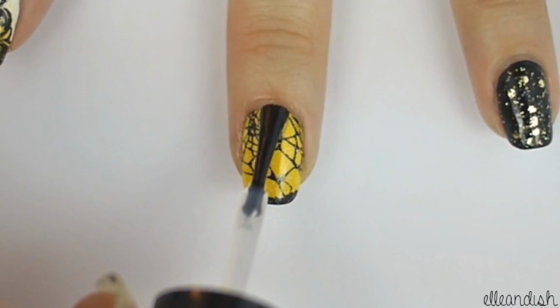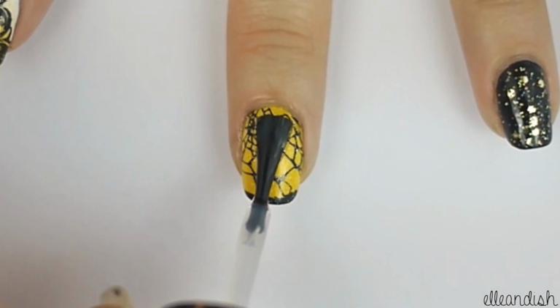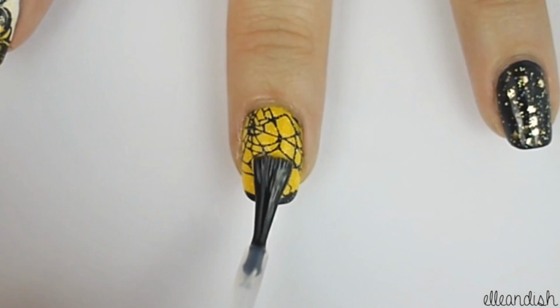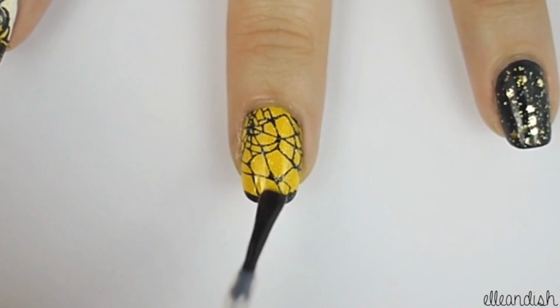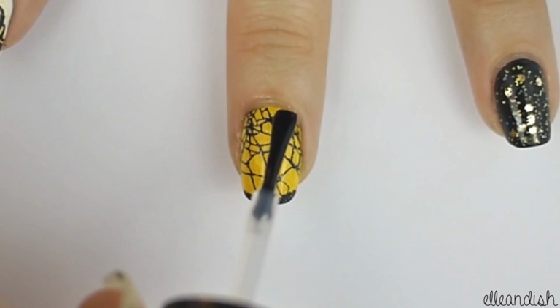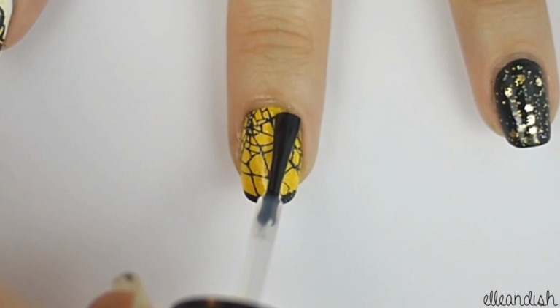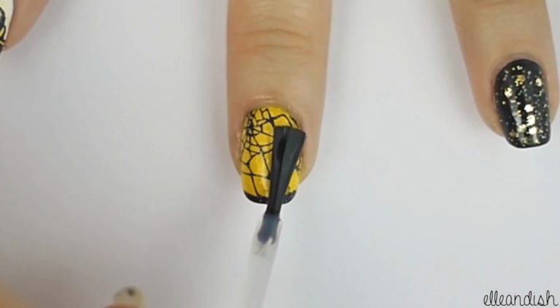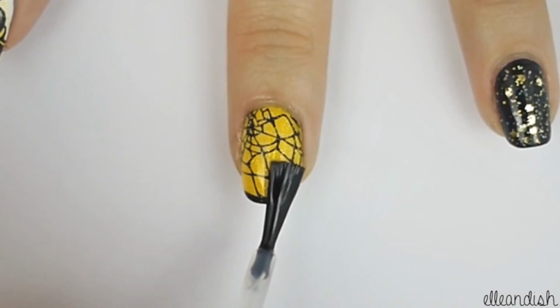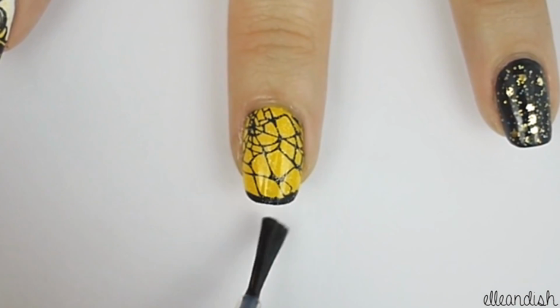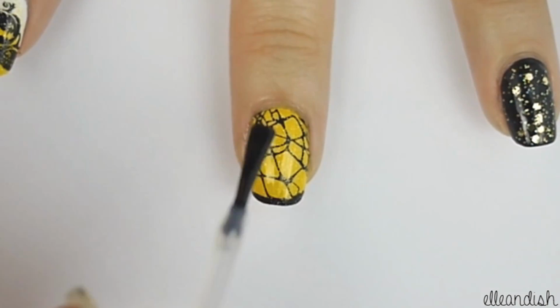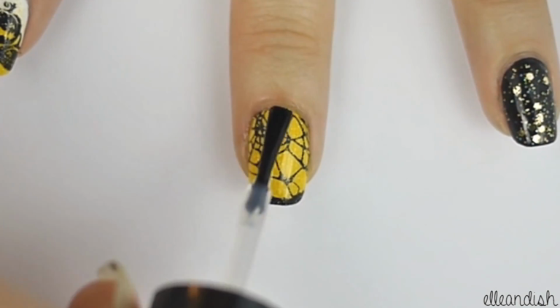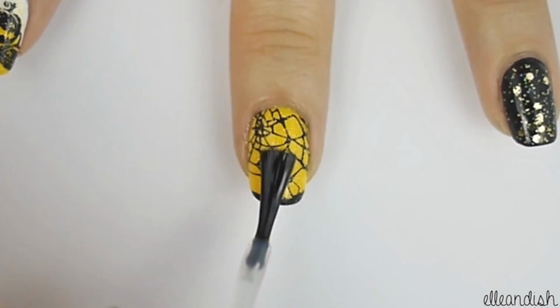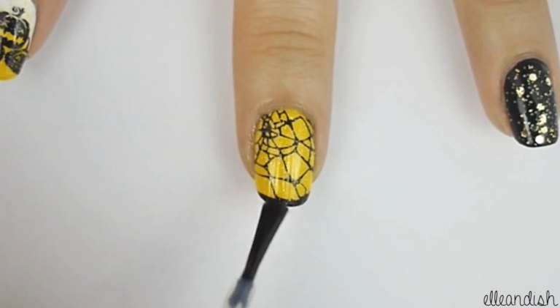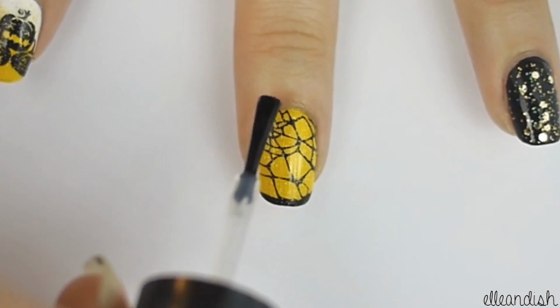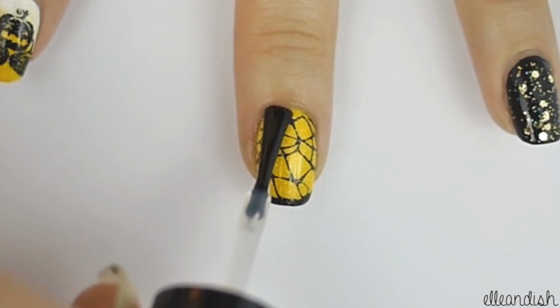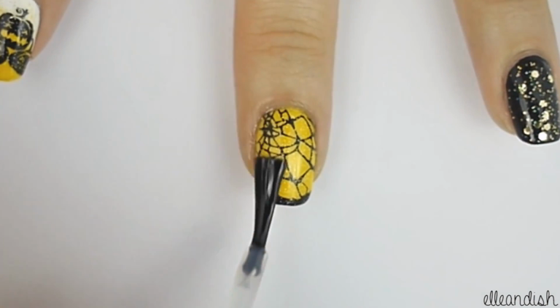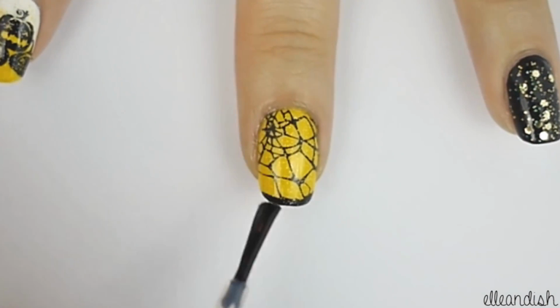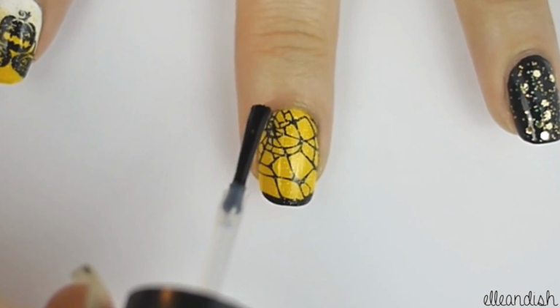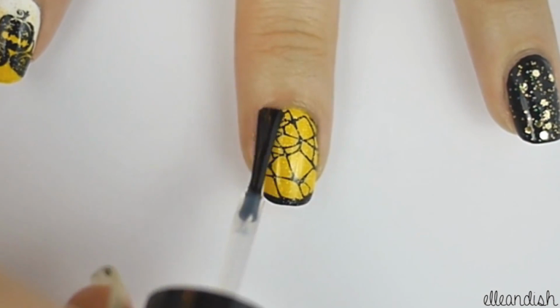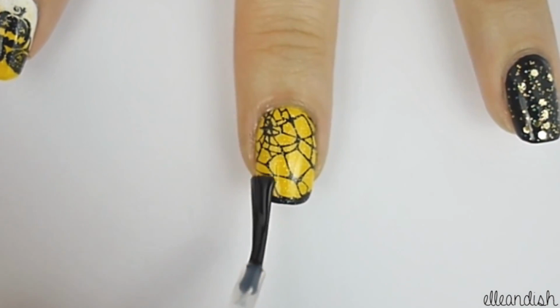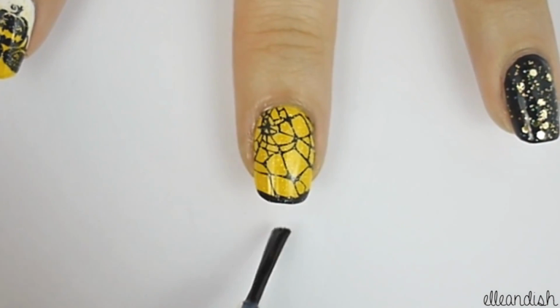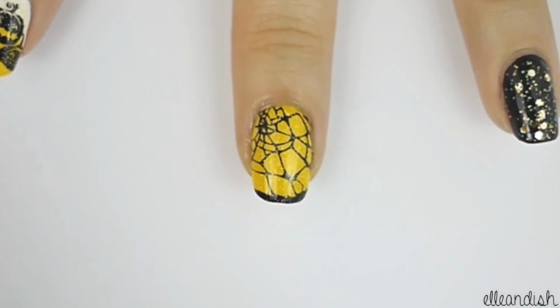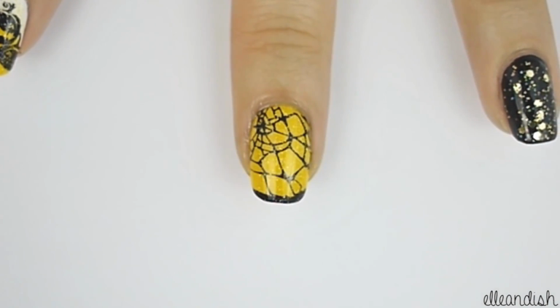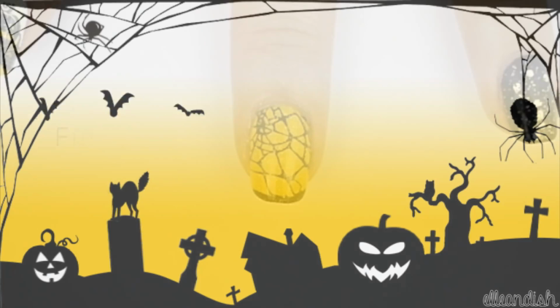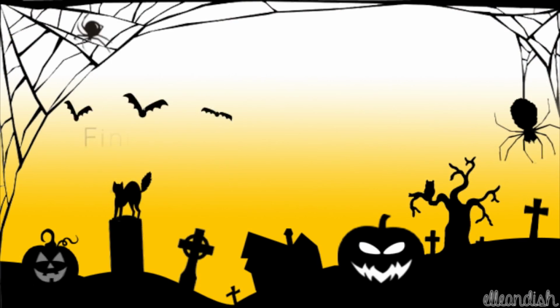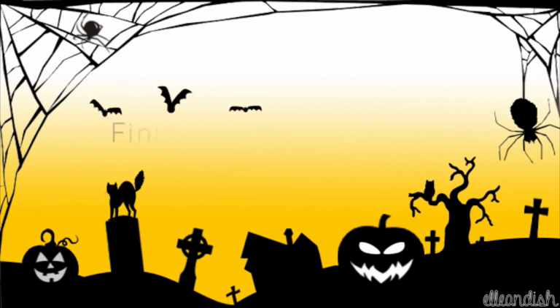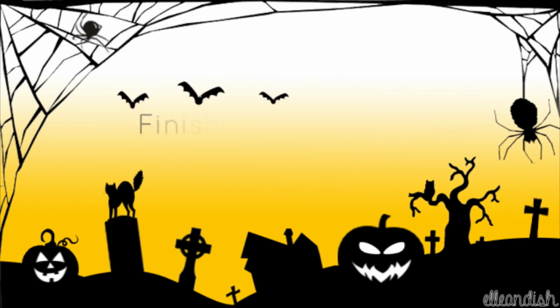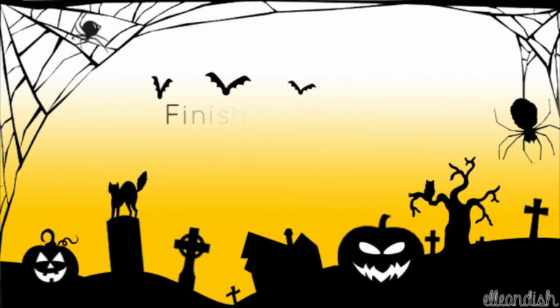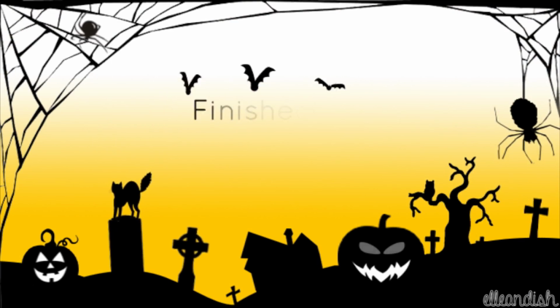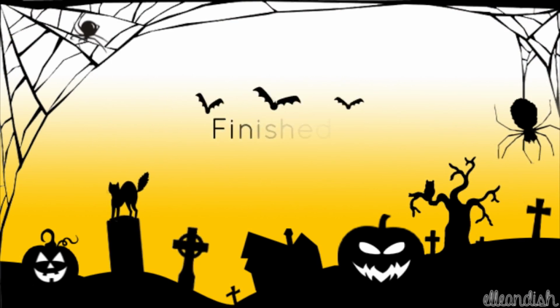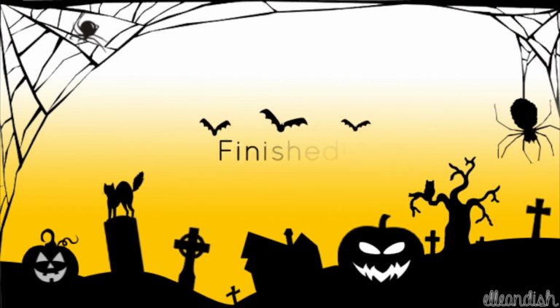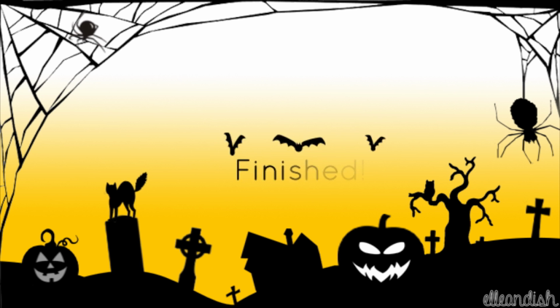Then seal your nail designs with a coat of topcoat. And now you're finished!